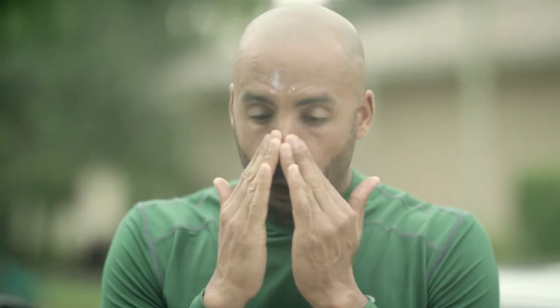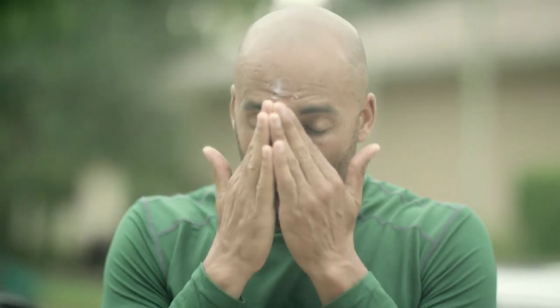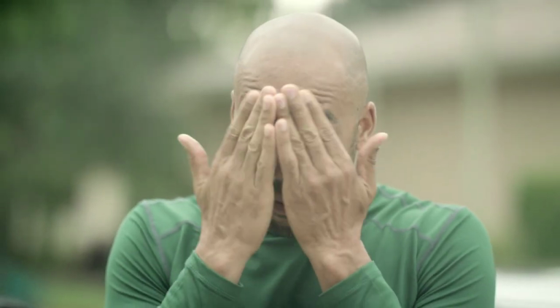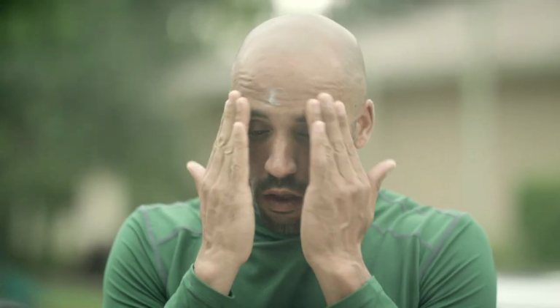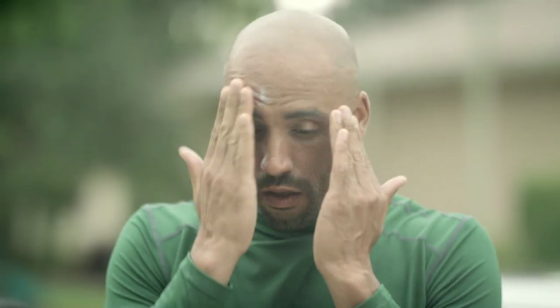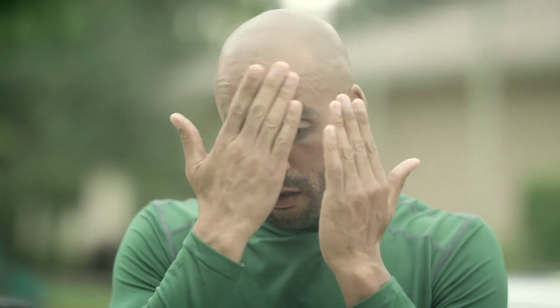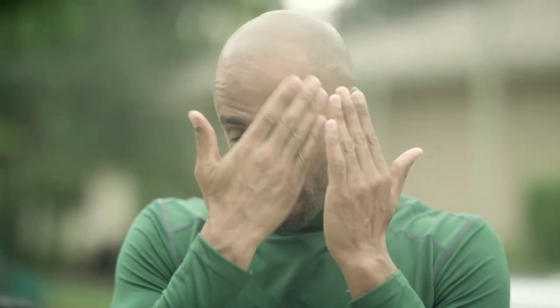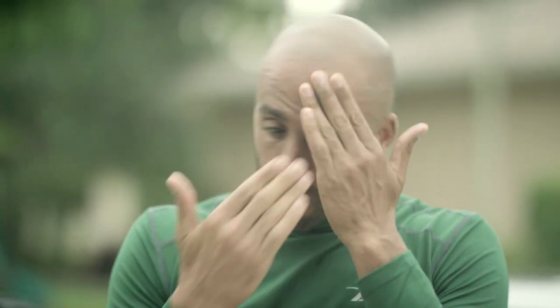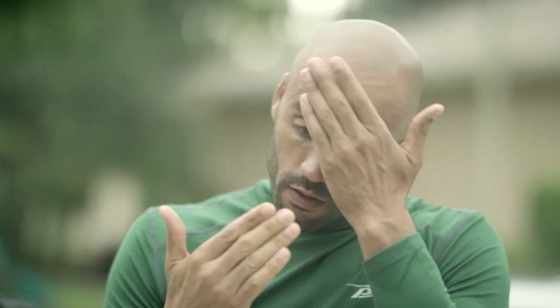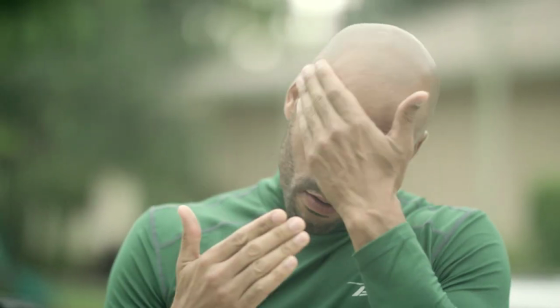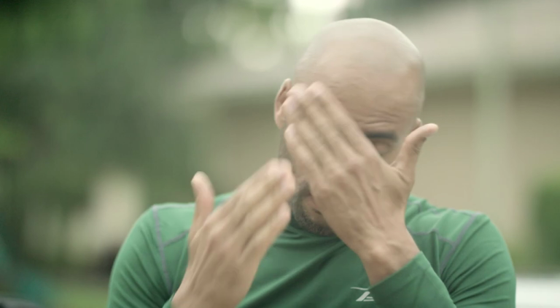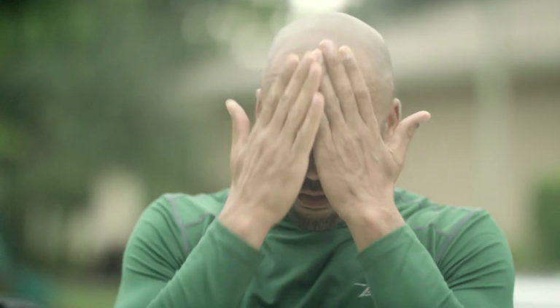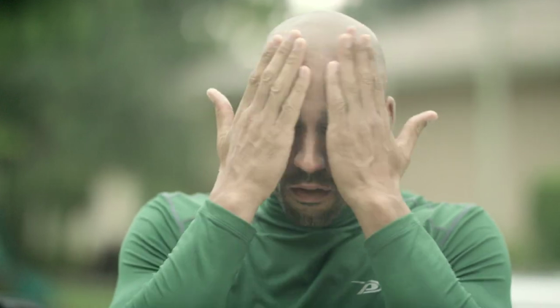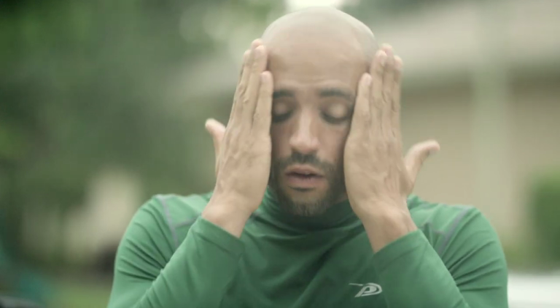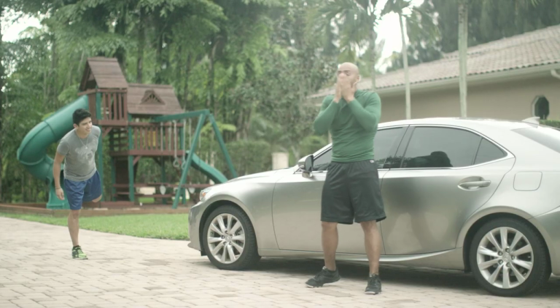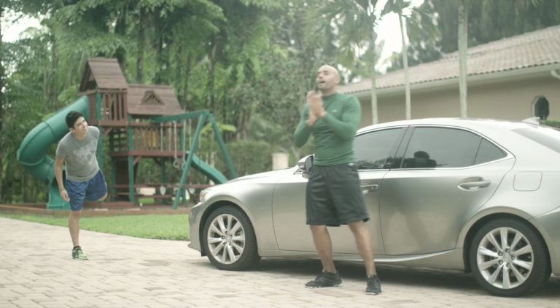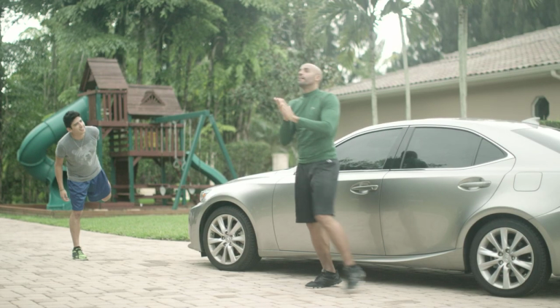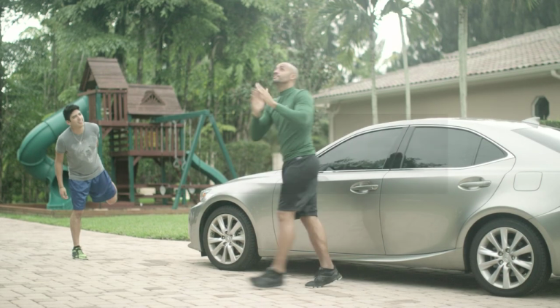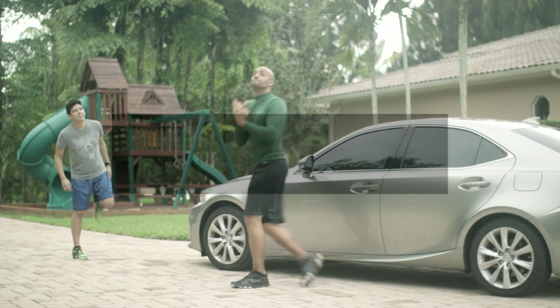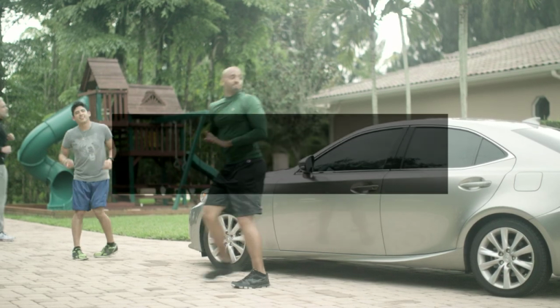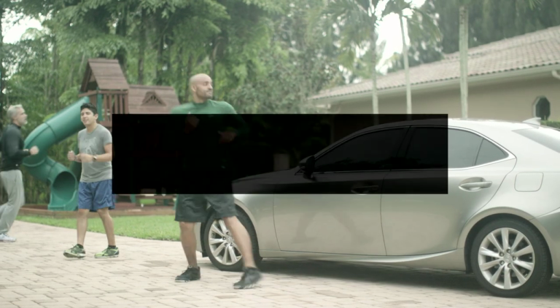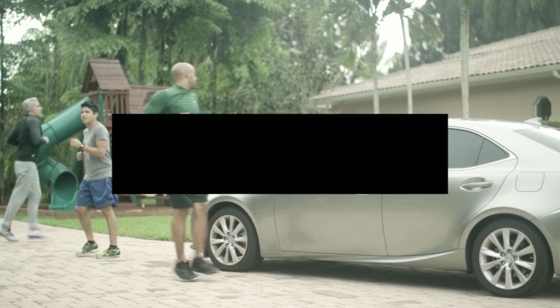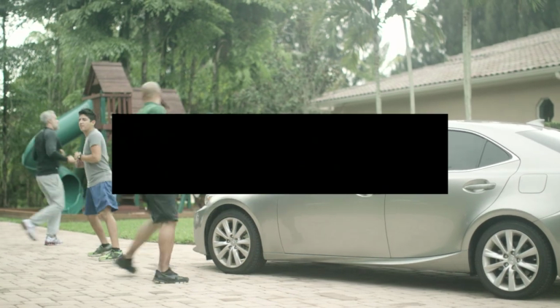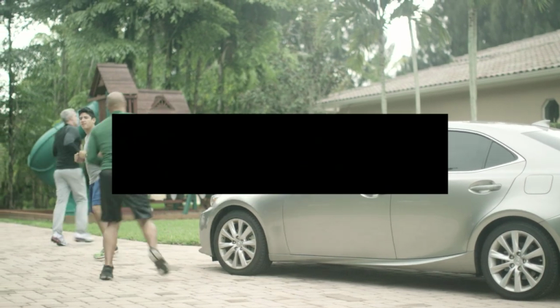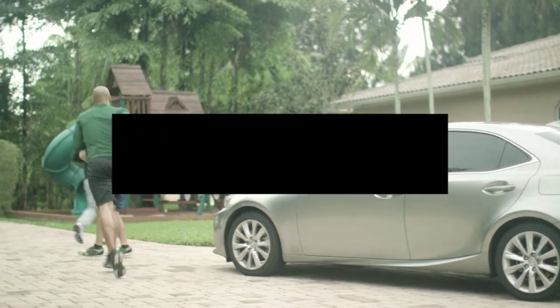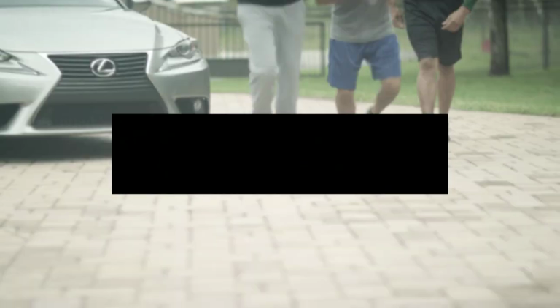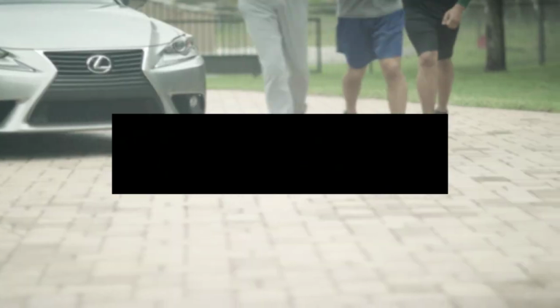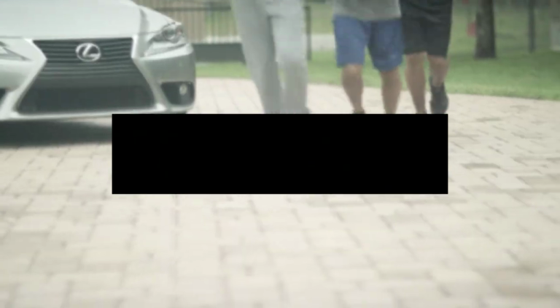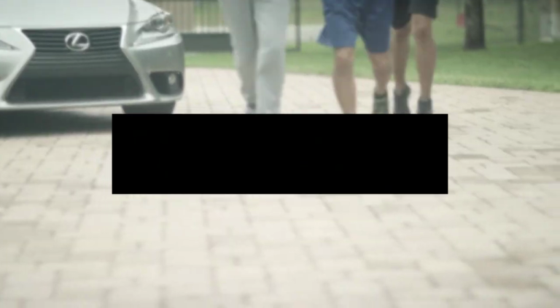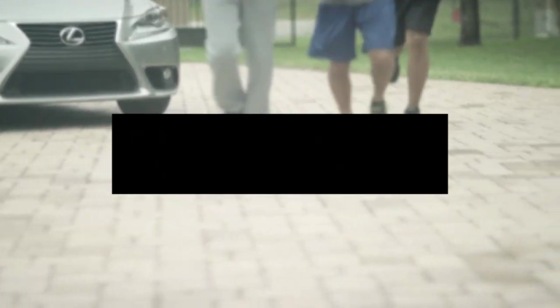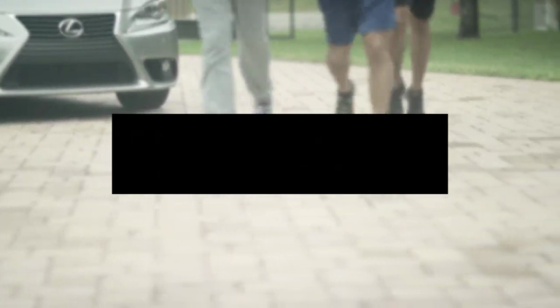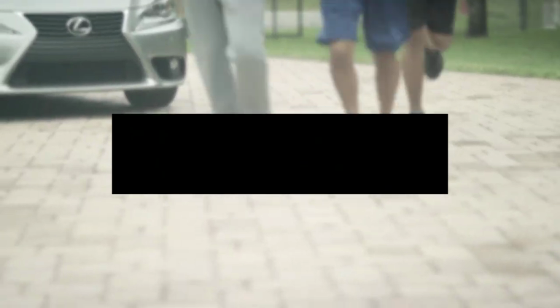Now you are ready for your workout. LifeCell for Men, a new science to youth.